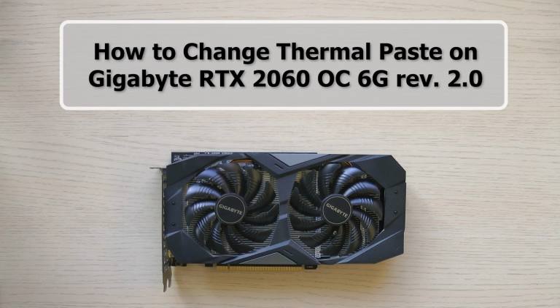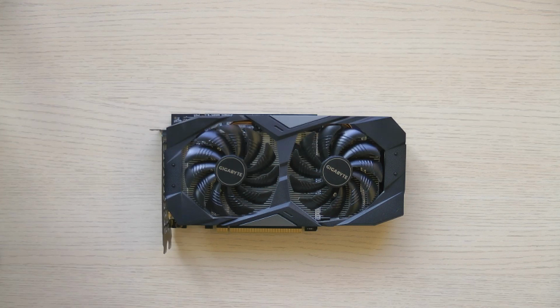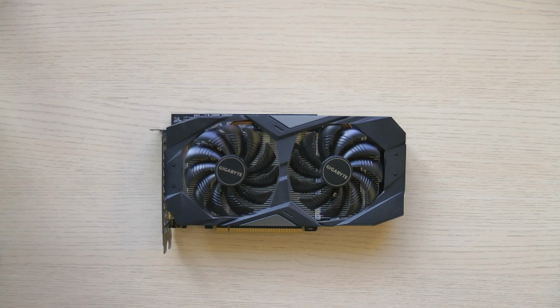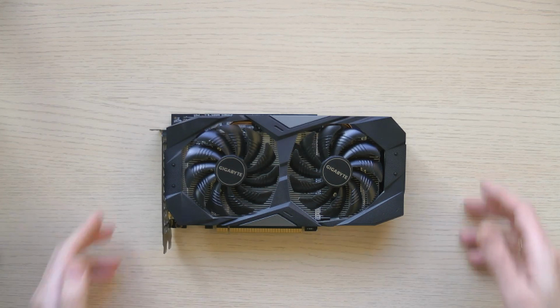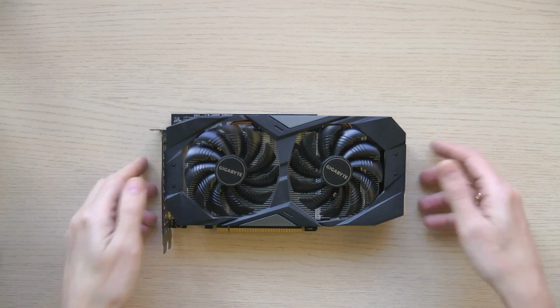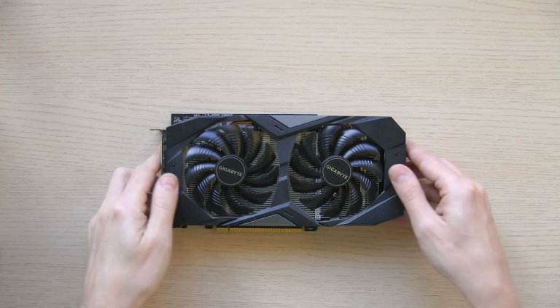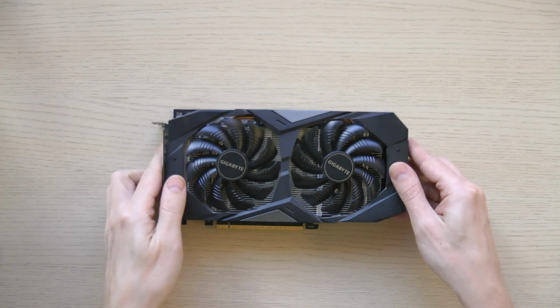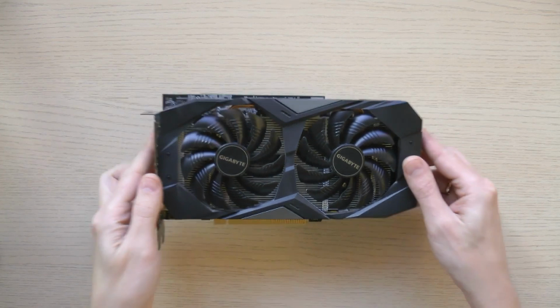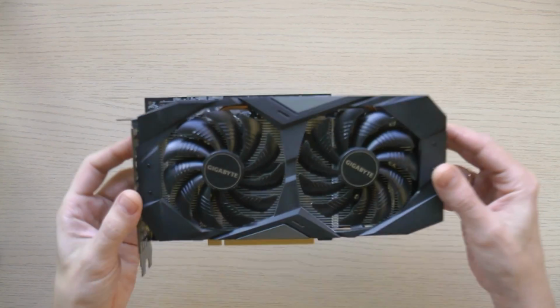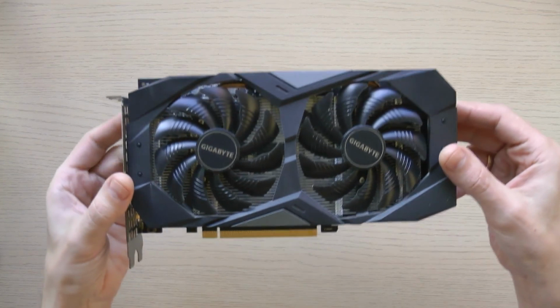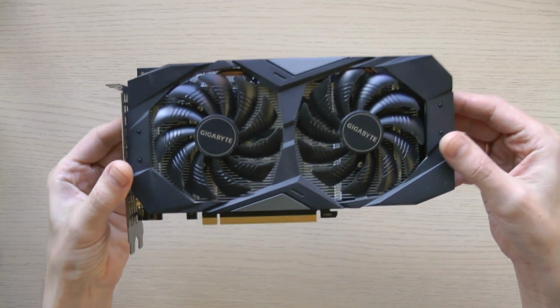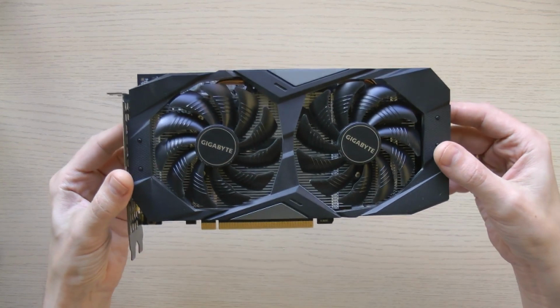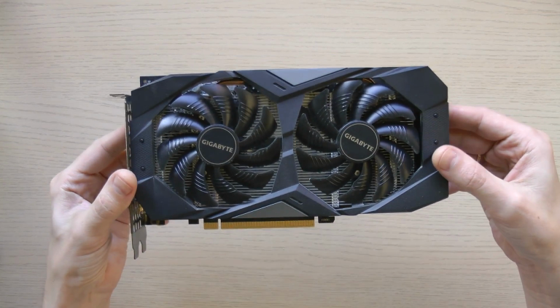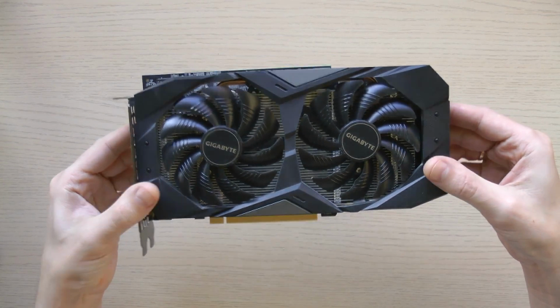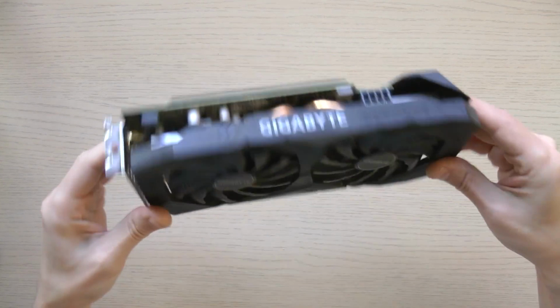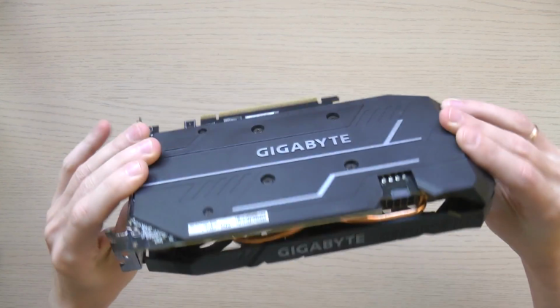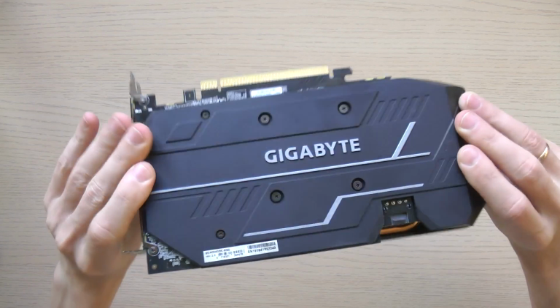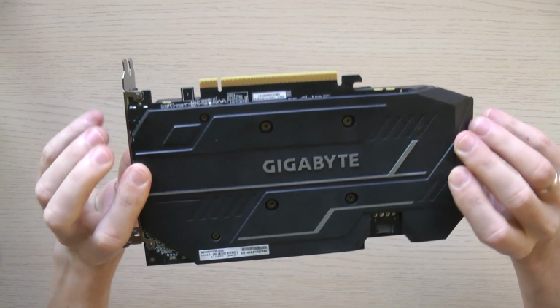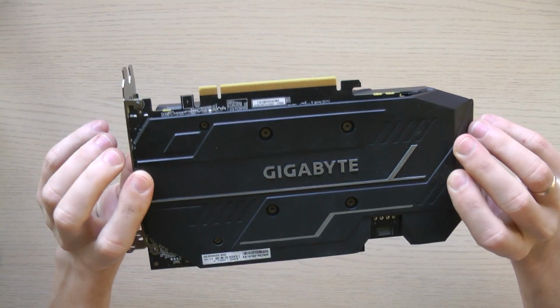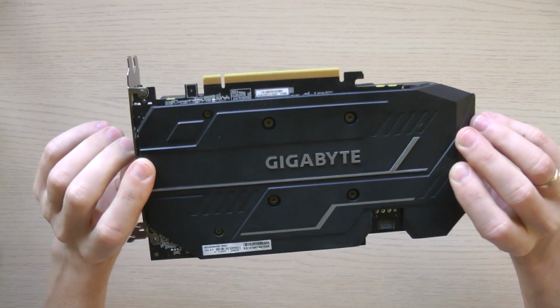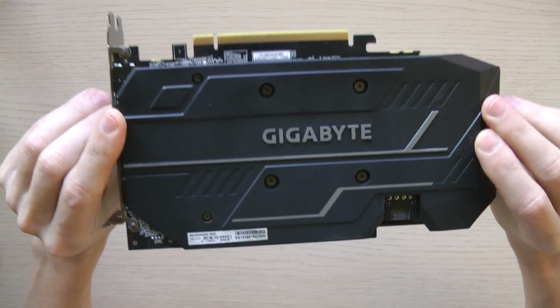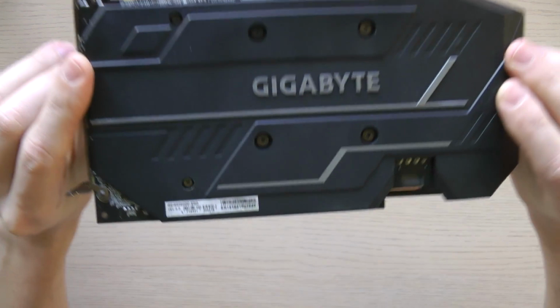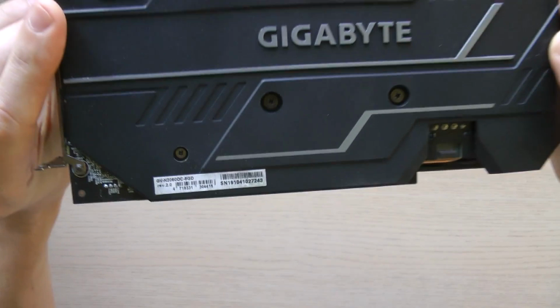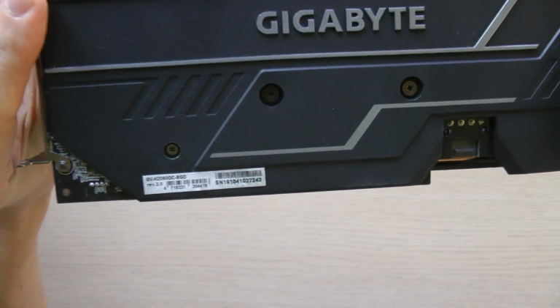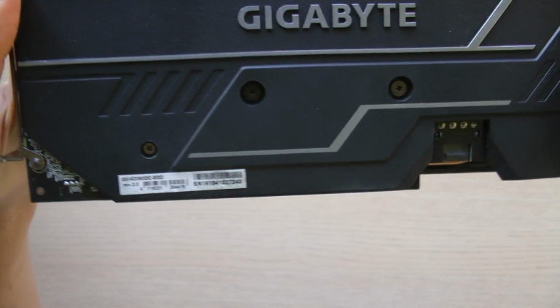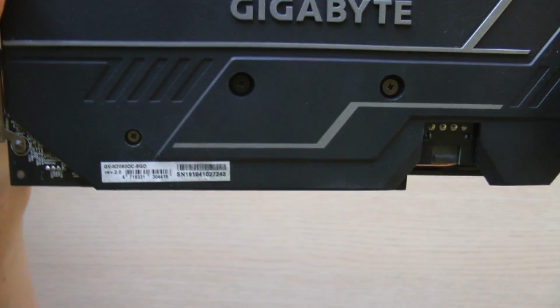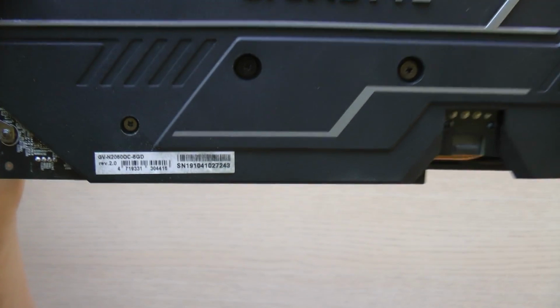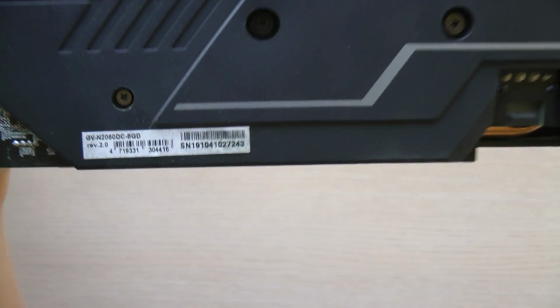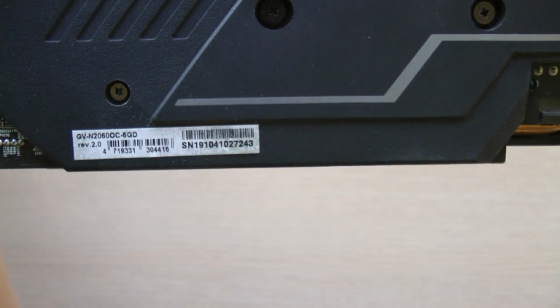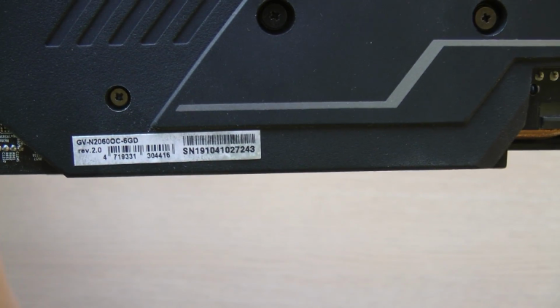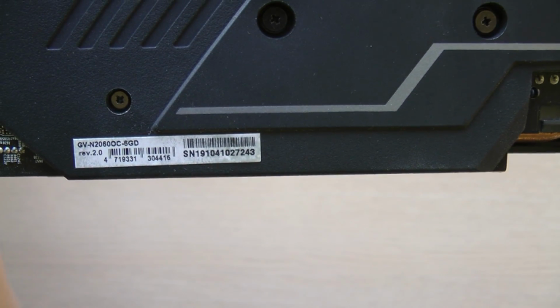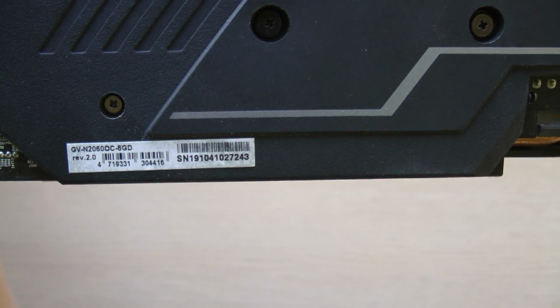Hello my dear friends, today we are undertaking the task of cleaning my trusty 5-year-old RTX 2060 graphics card.